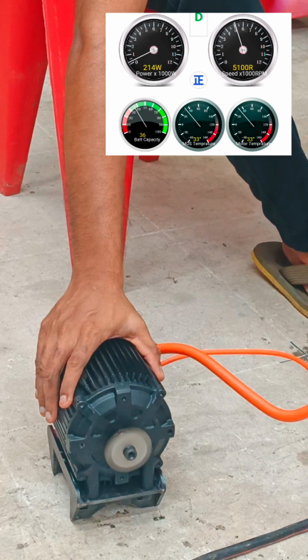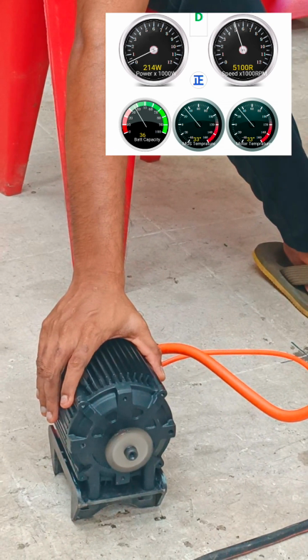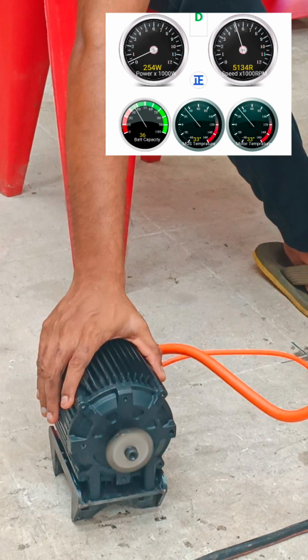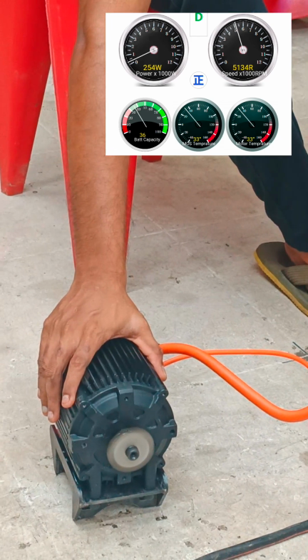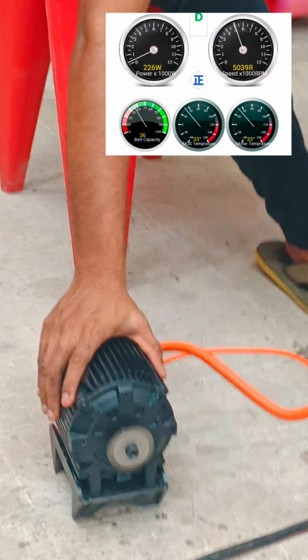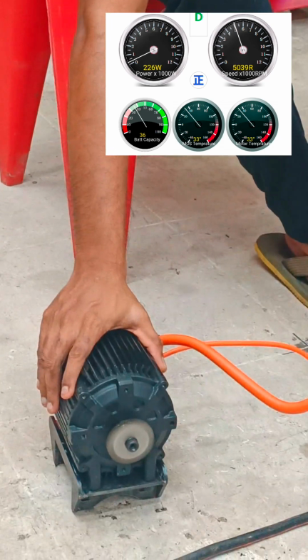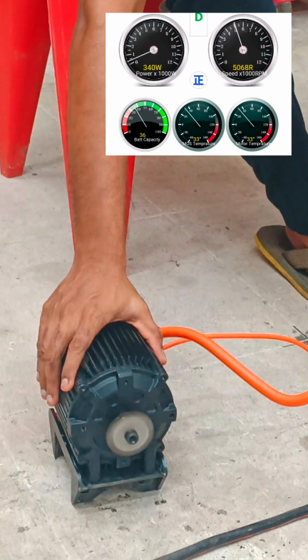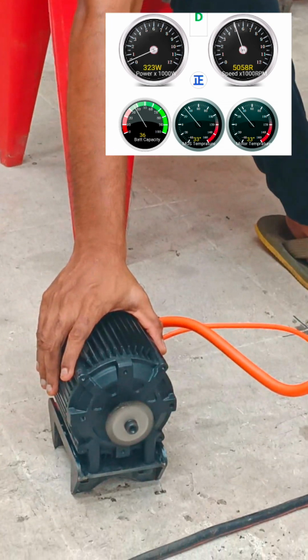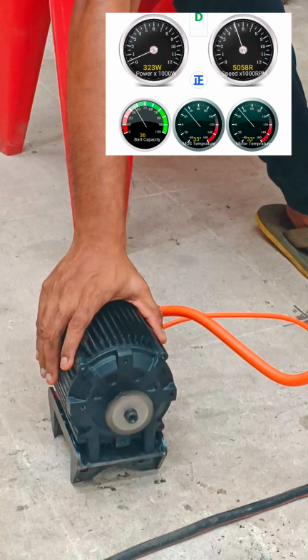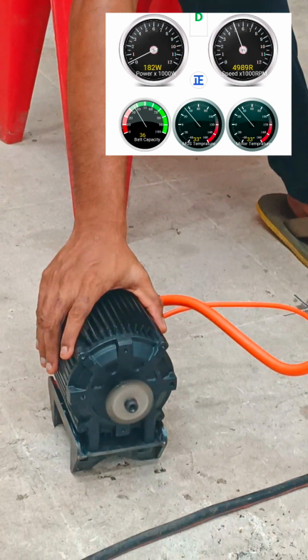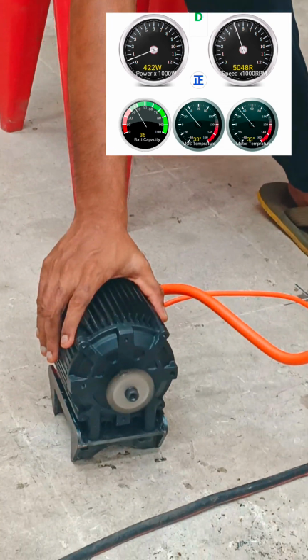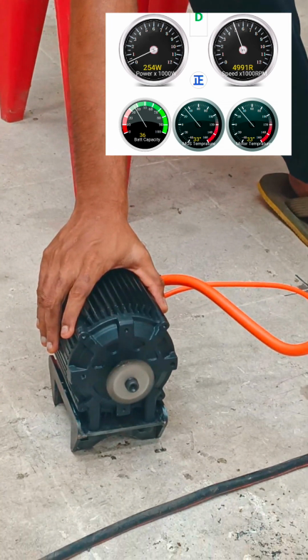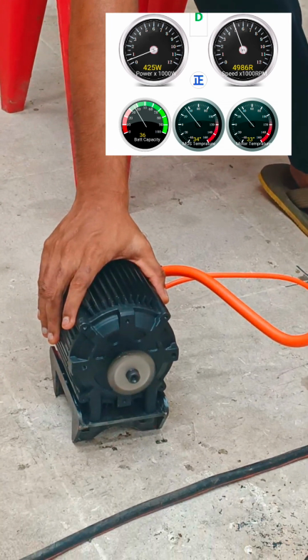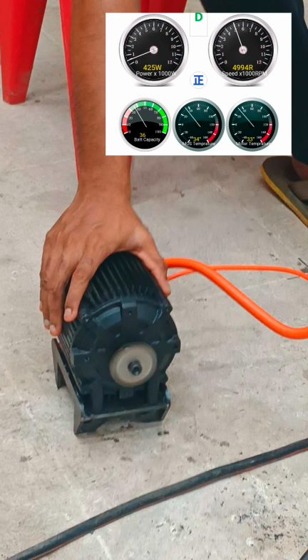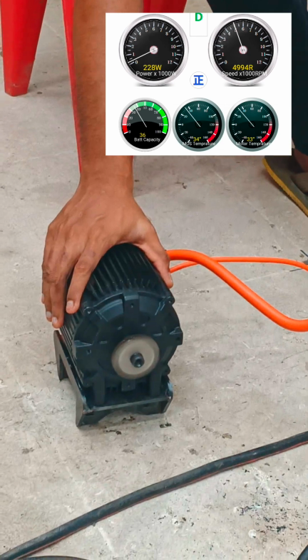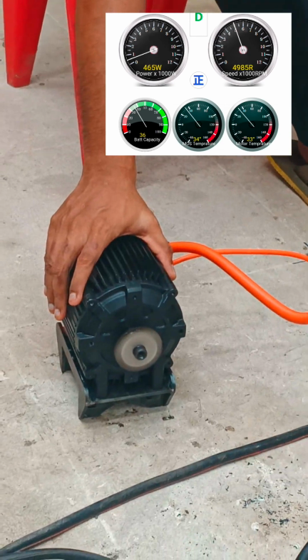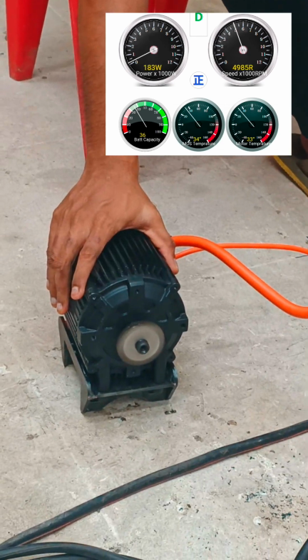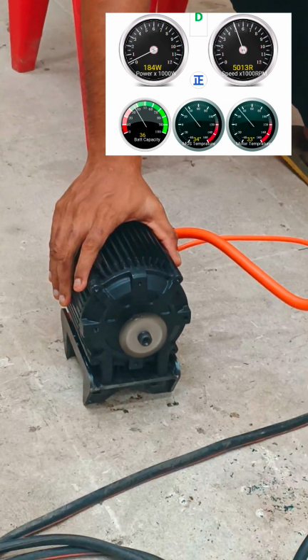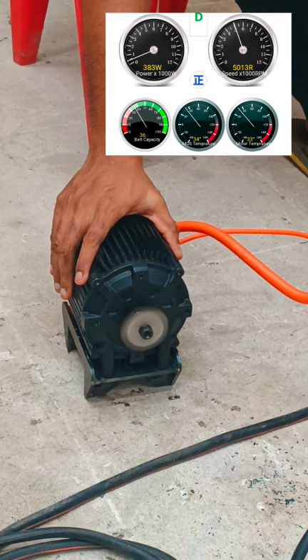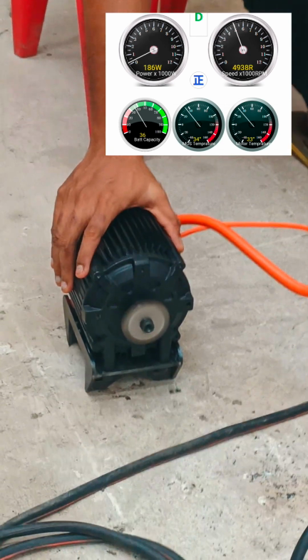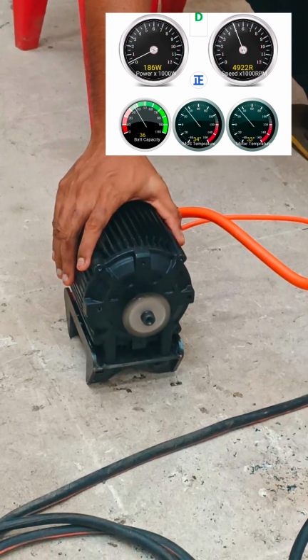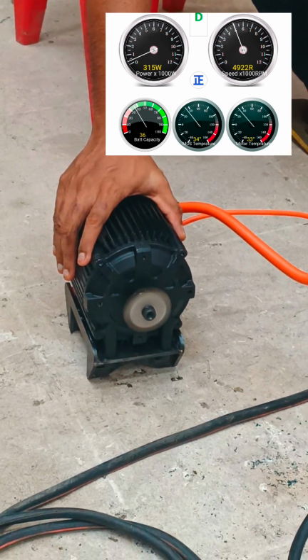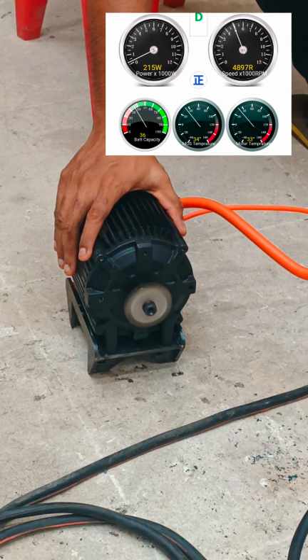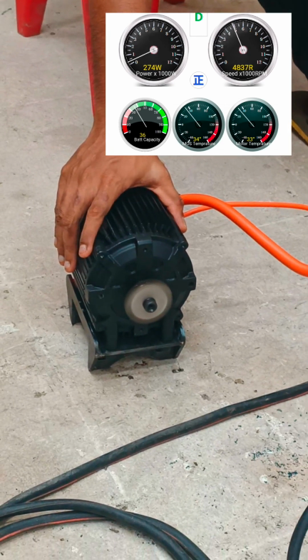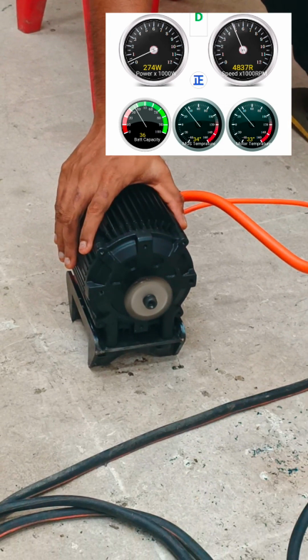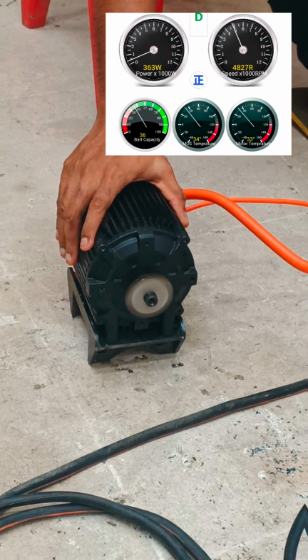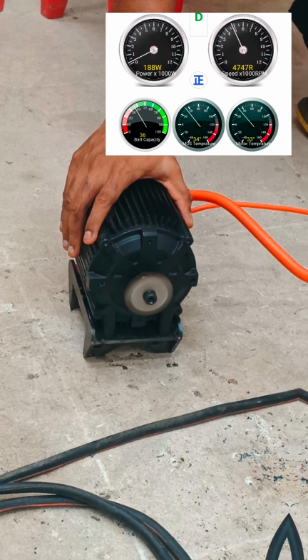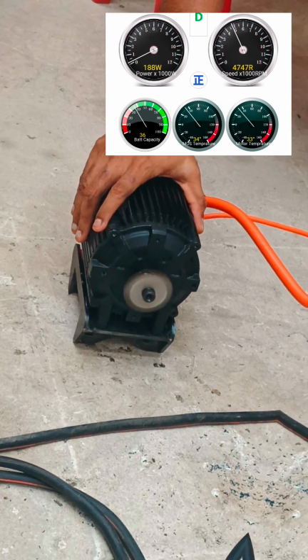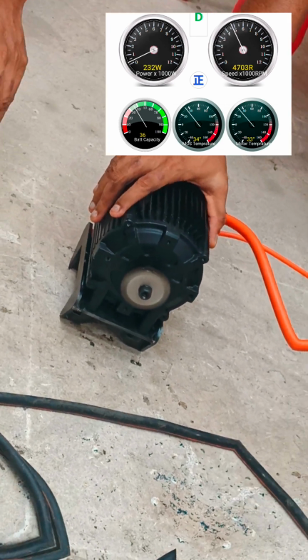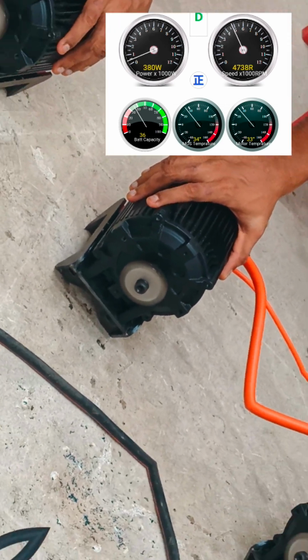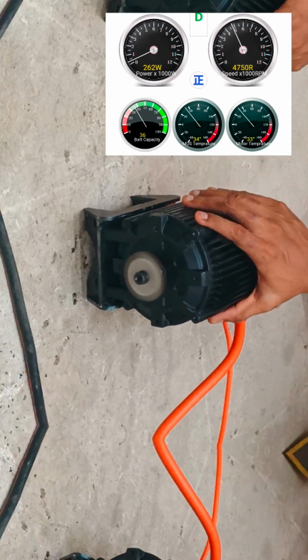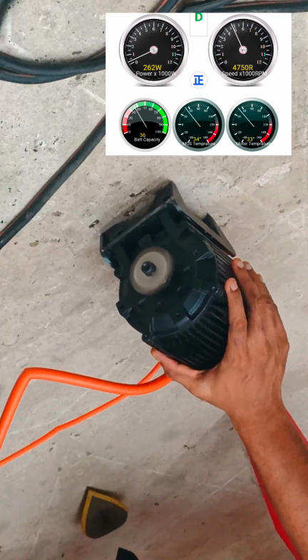Rated at 5,000 RPM and maxing at 8,000 RPM, motor-to-engine RPM matching is almost perfect.